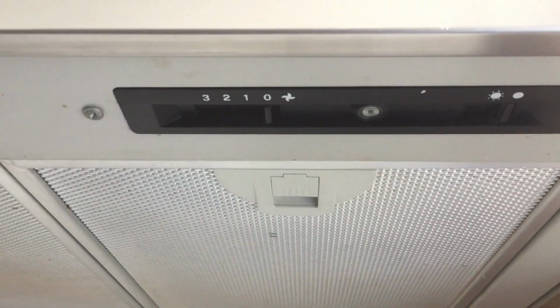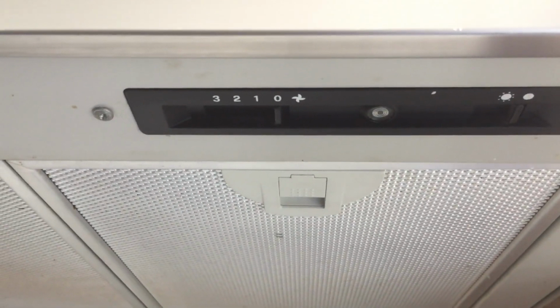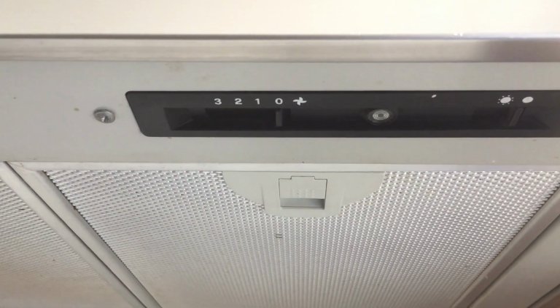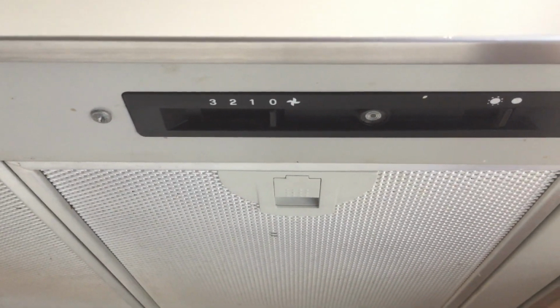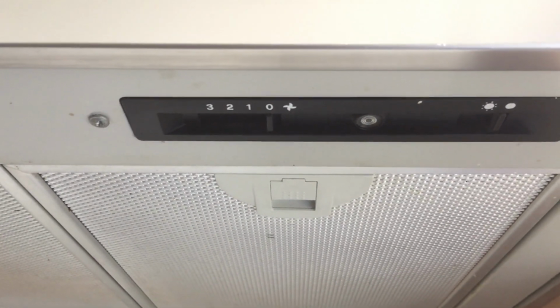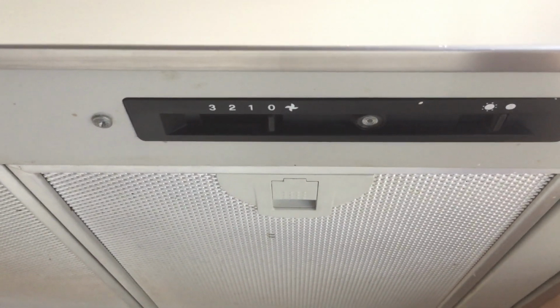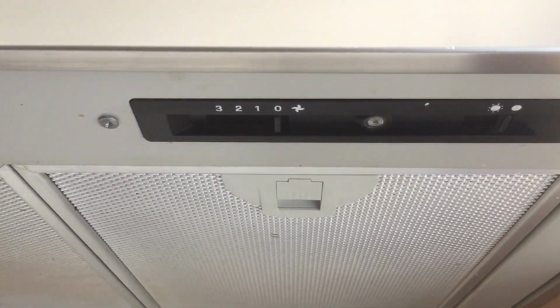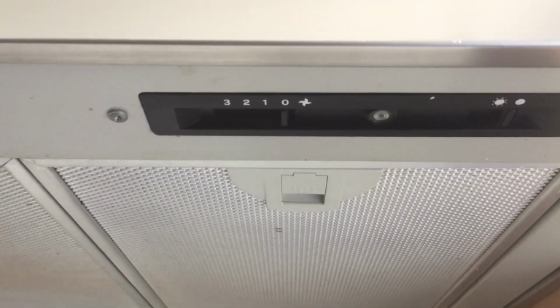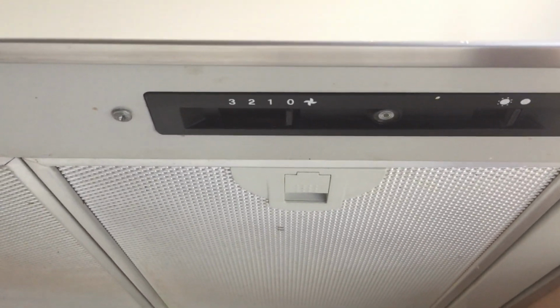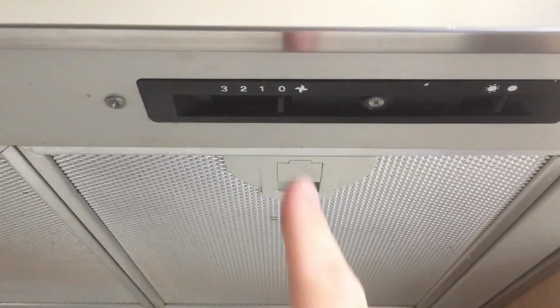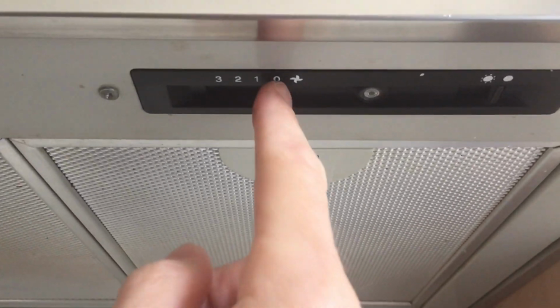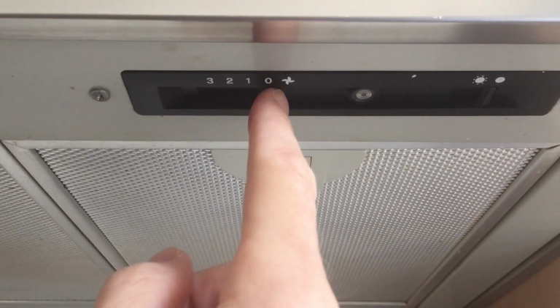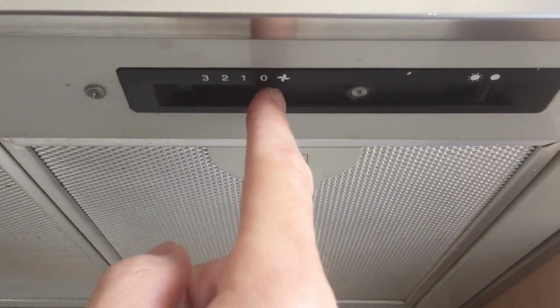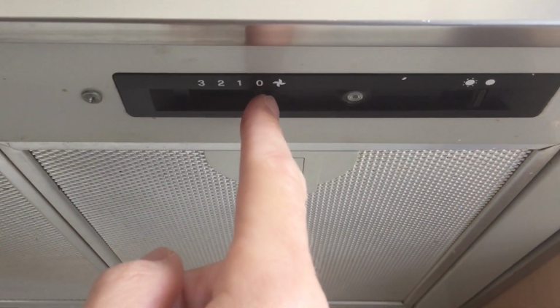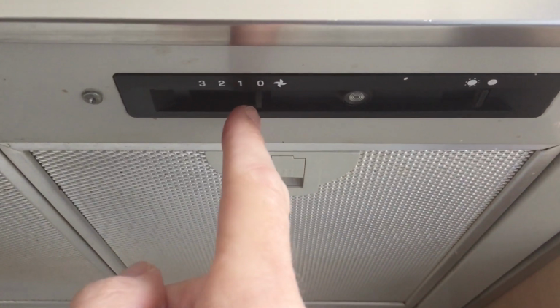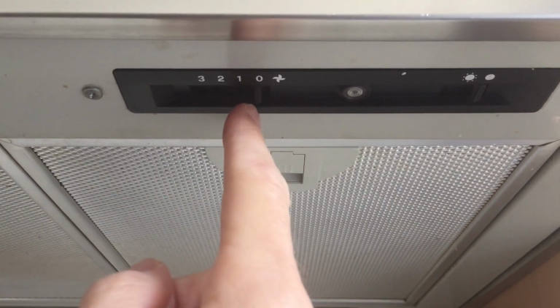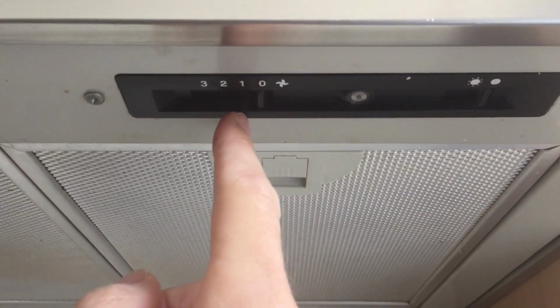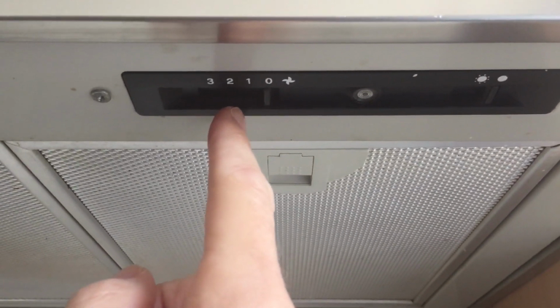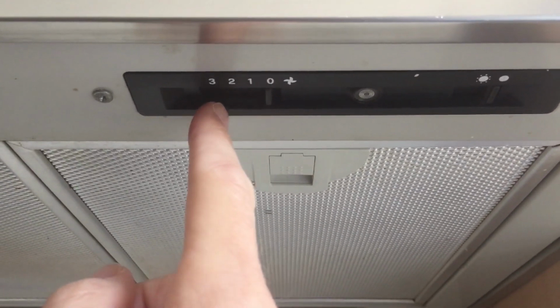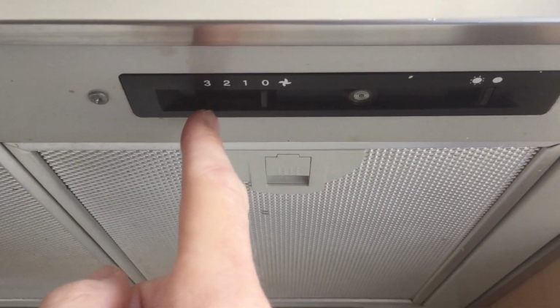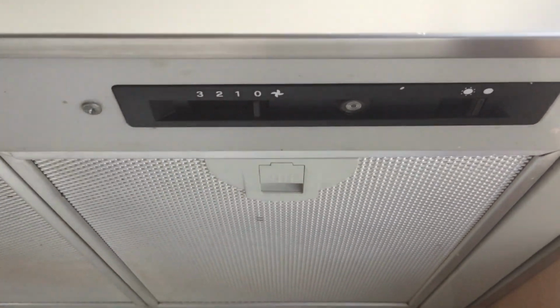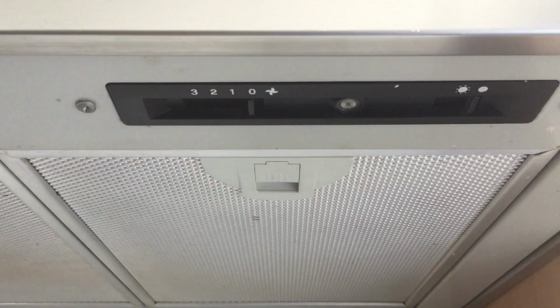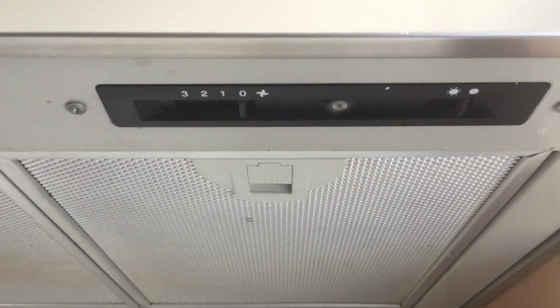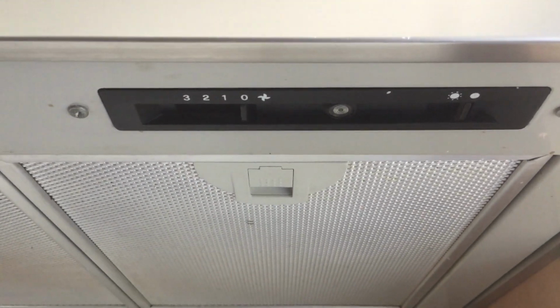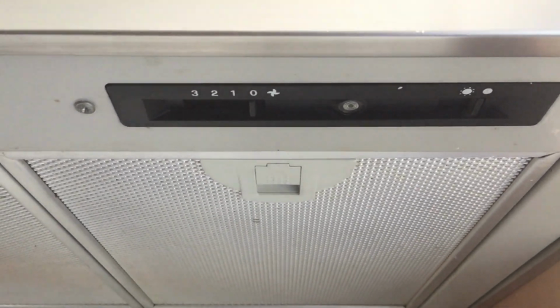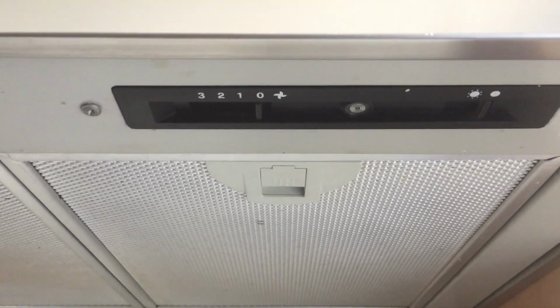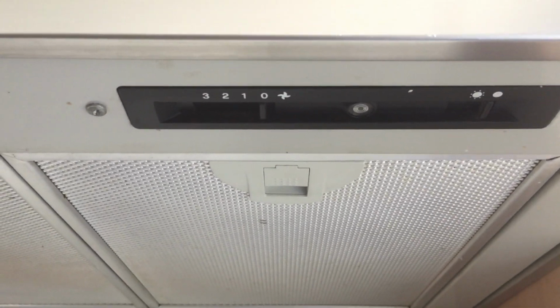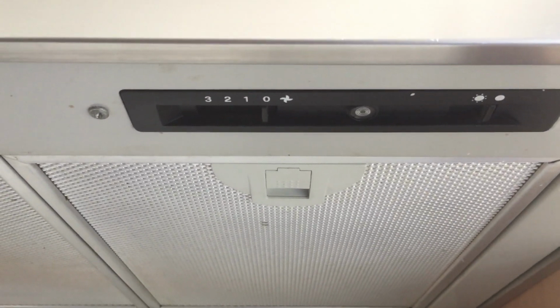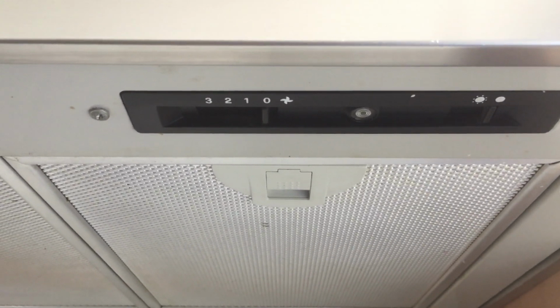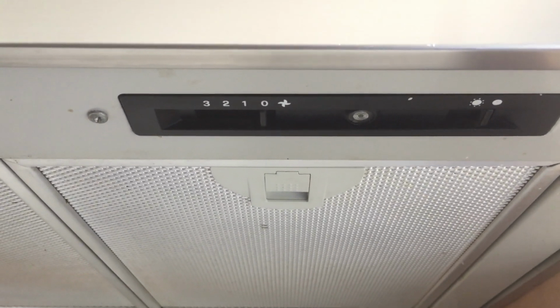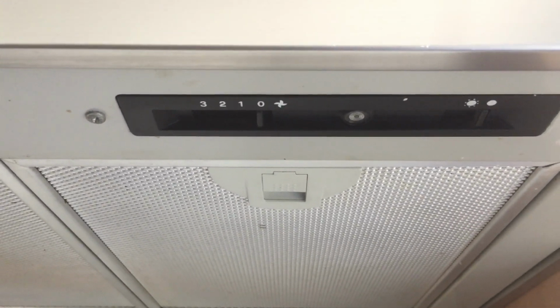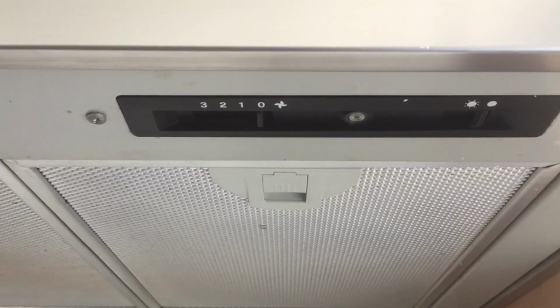To turn on the fan you have three settings: one, two, and three — three being the highest suction.